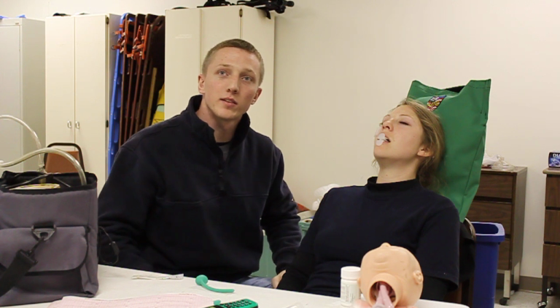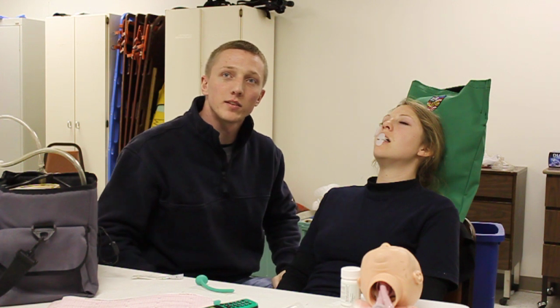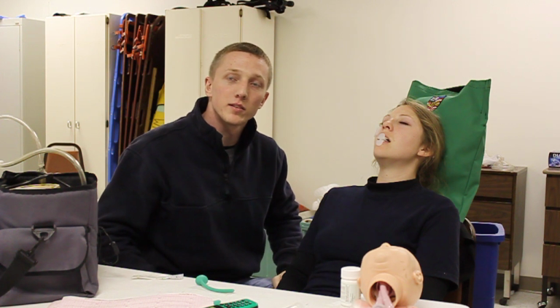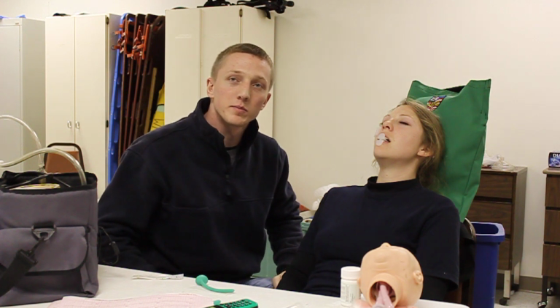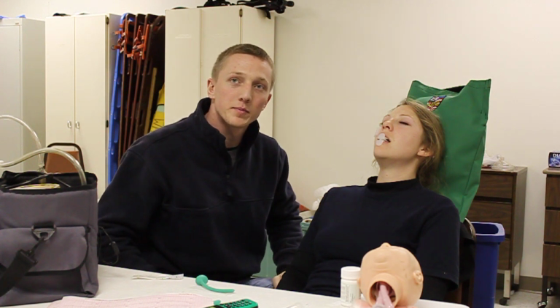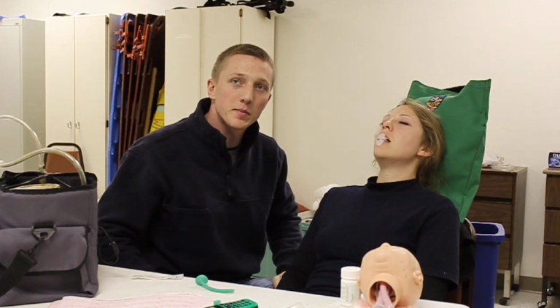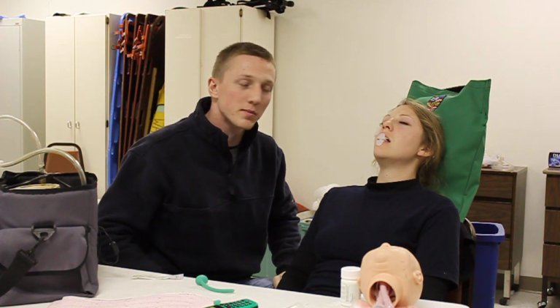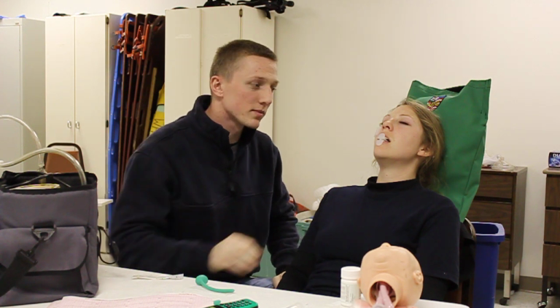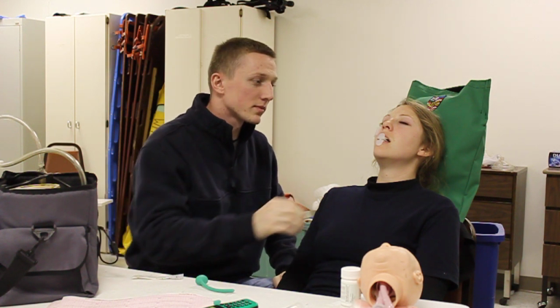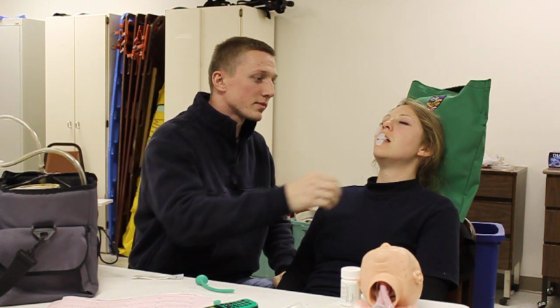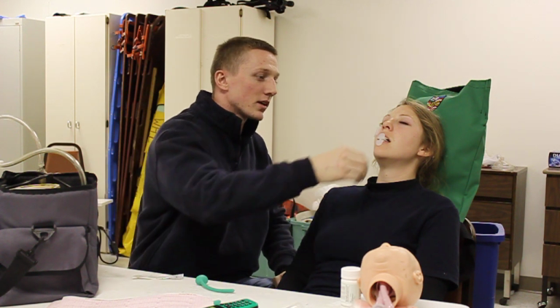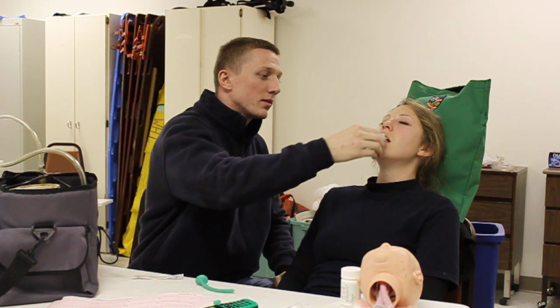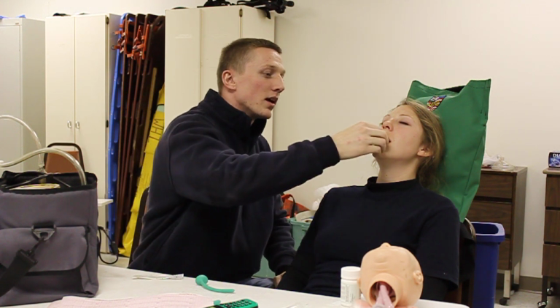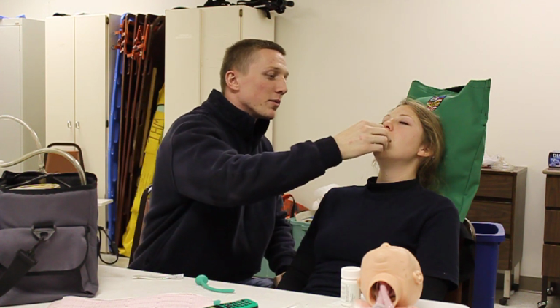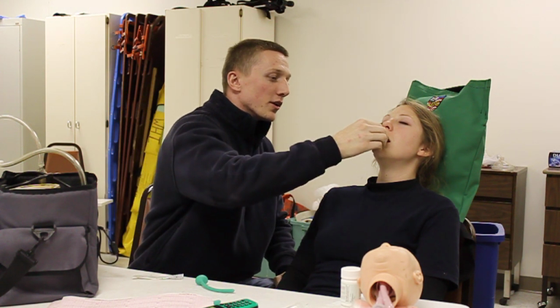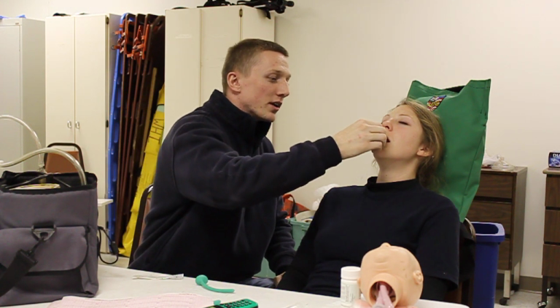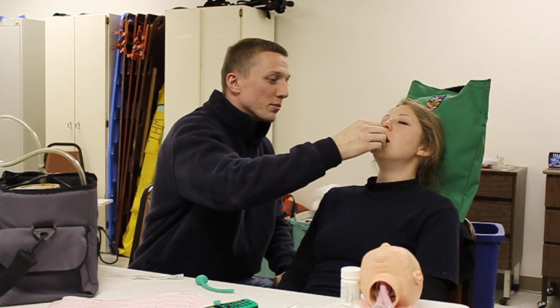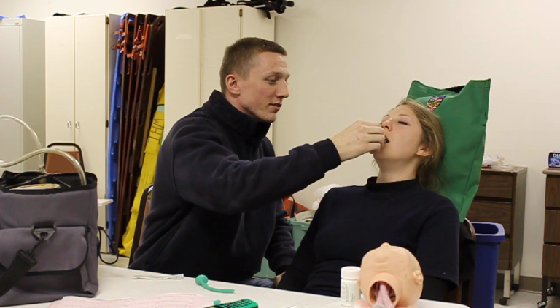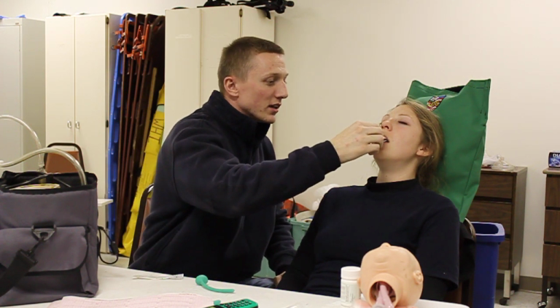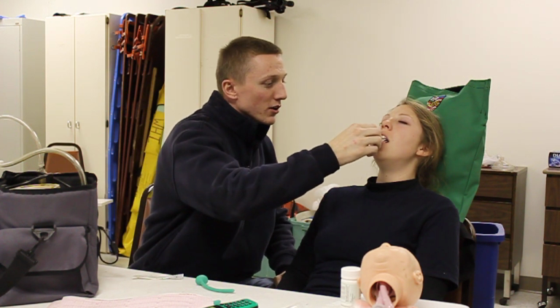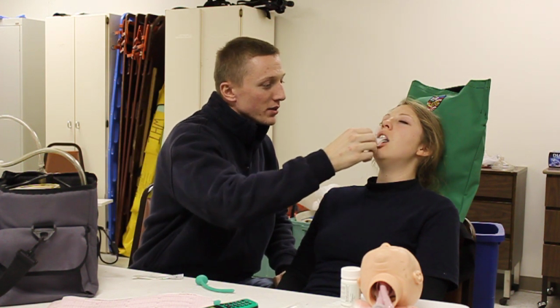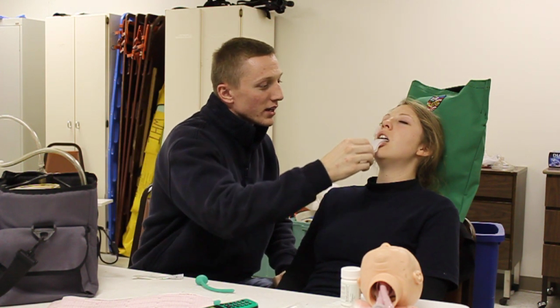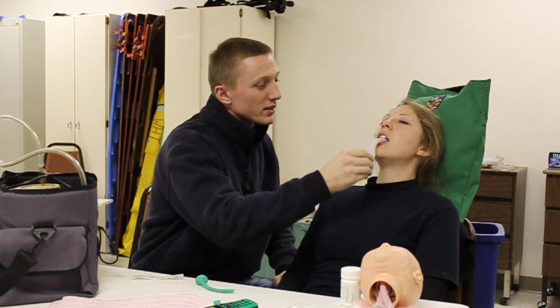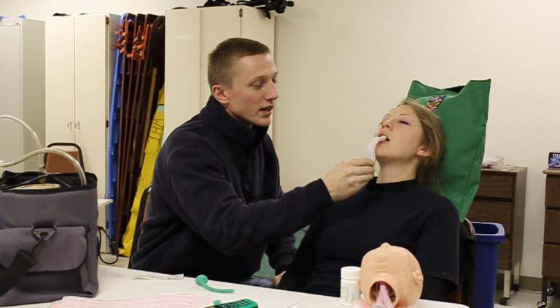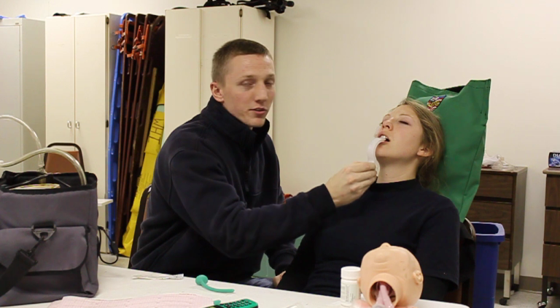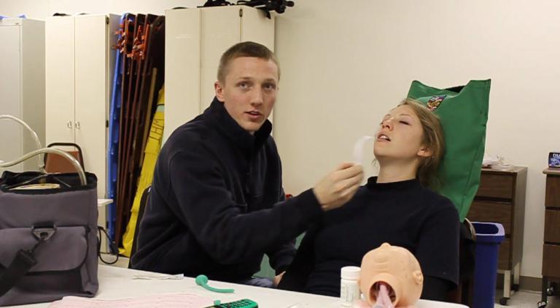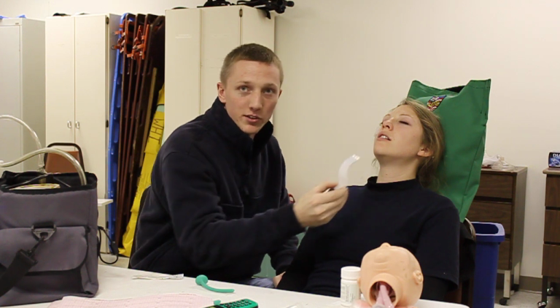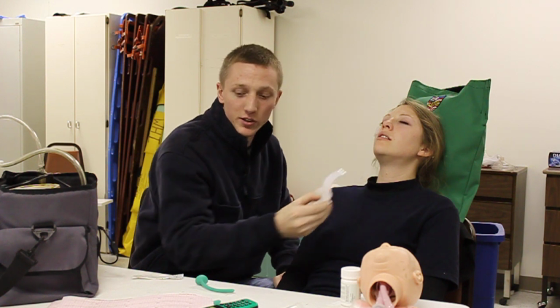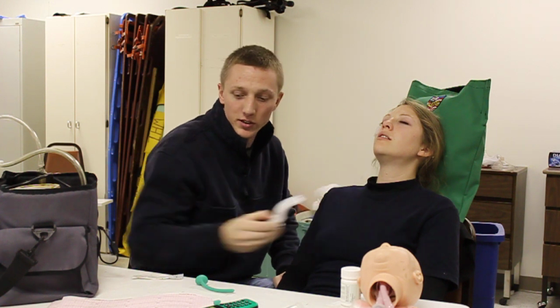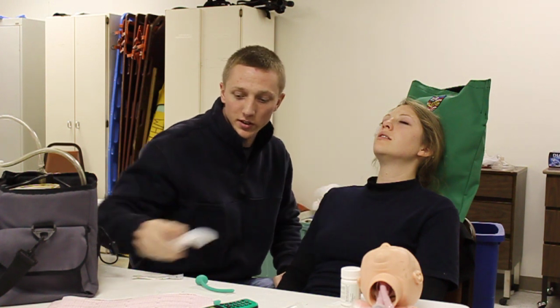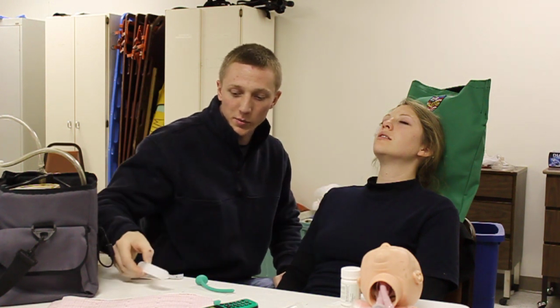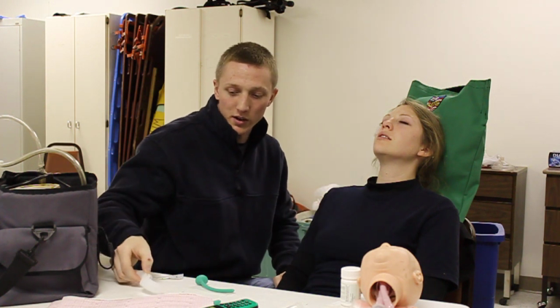Your patient is gagging and becoming conscious. I'm going to go ahead and remove the OPA, following the natural curvature of the mouth.